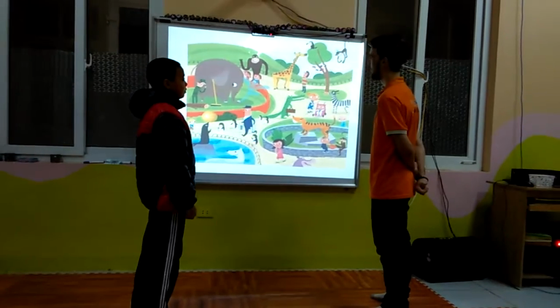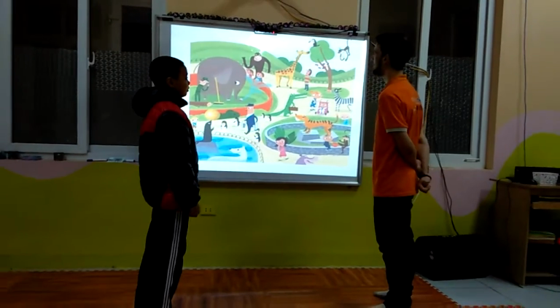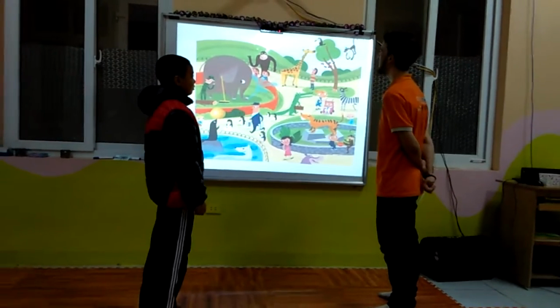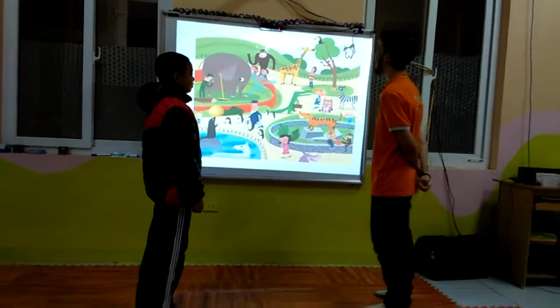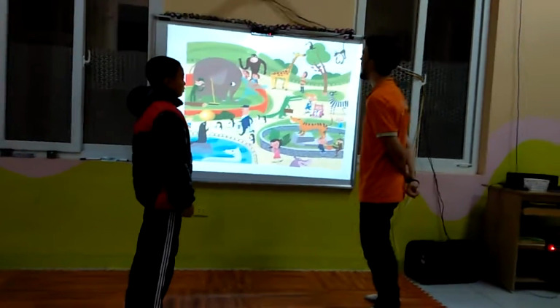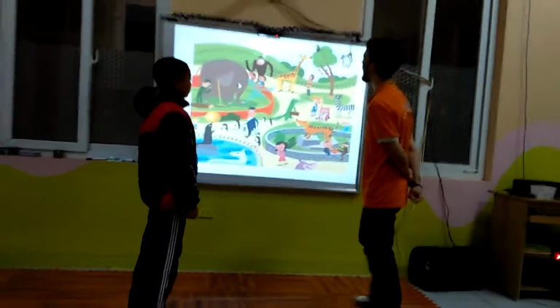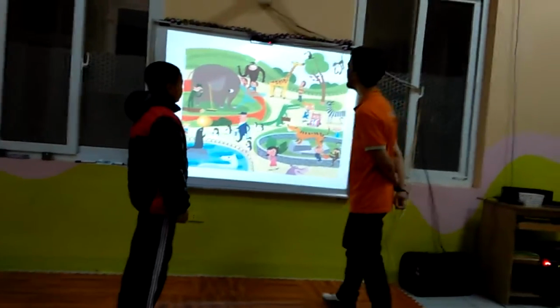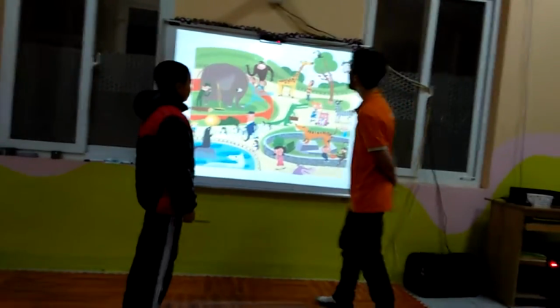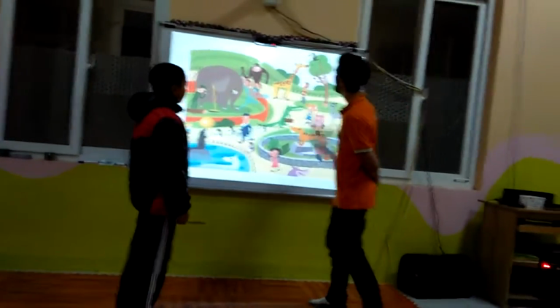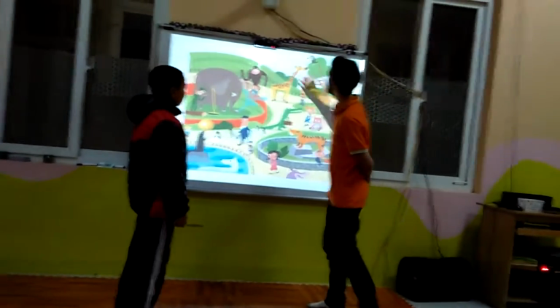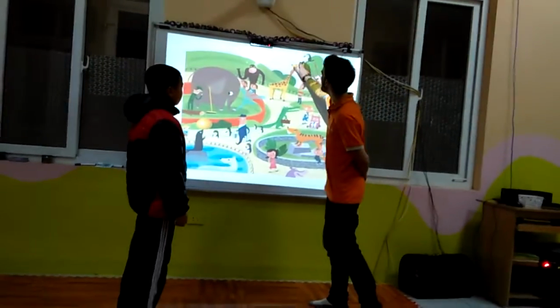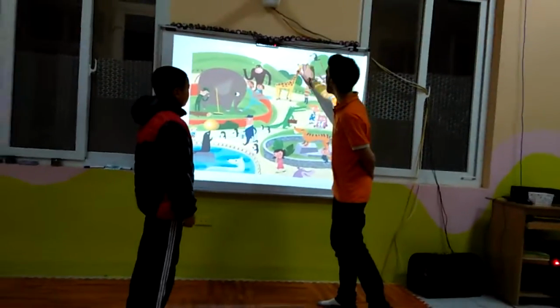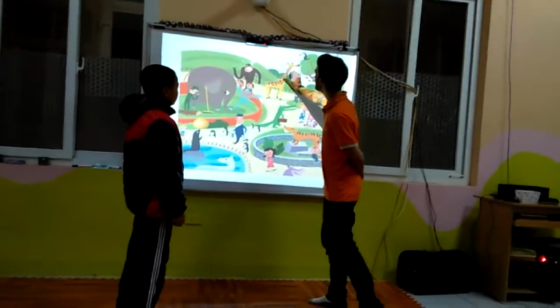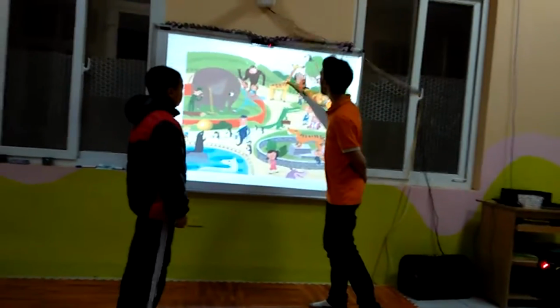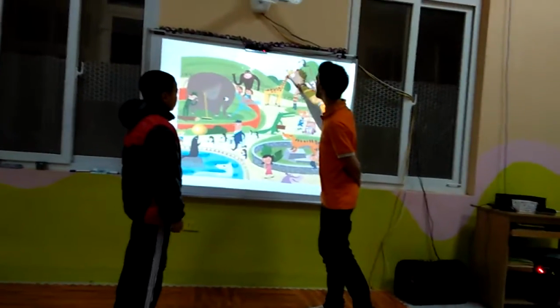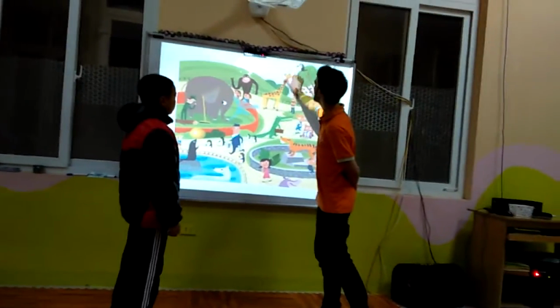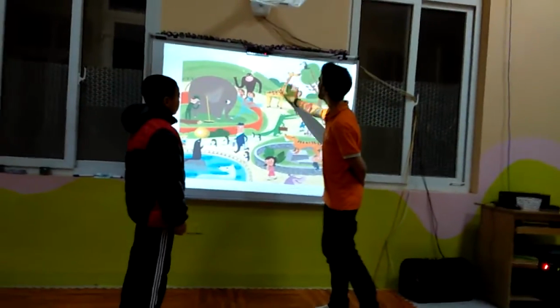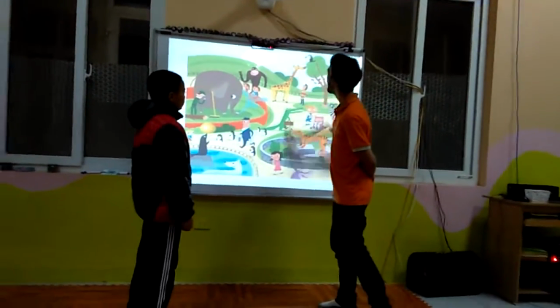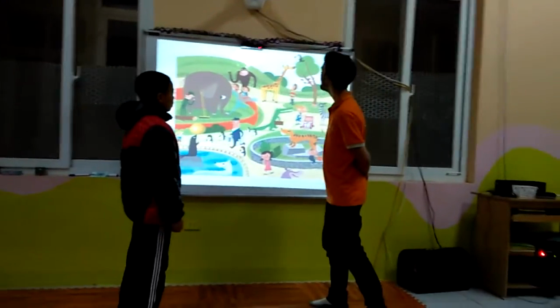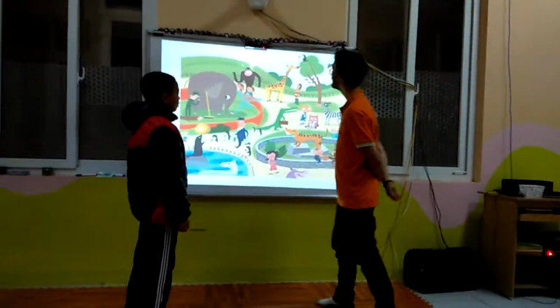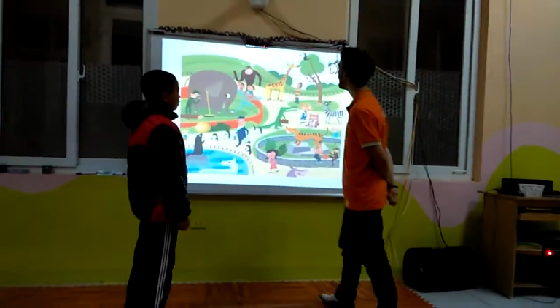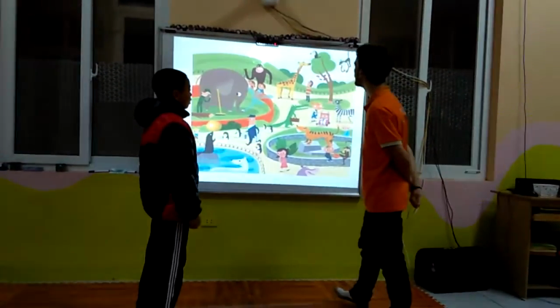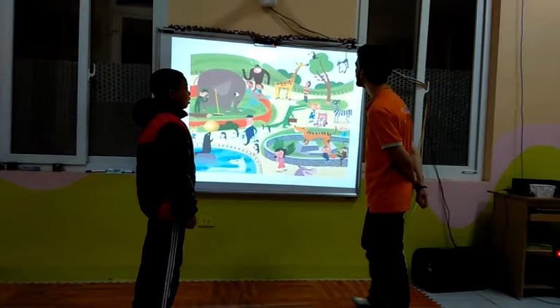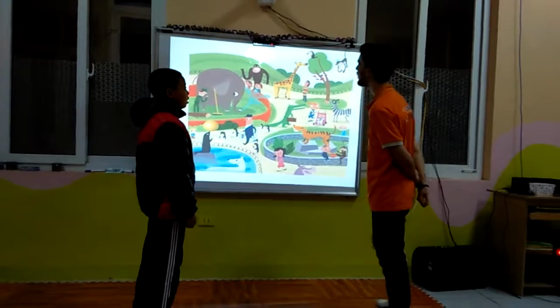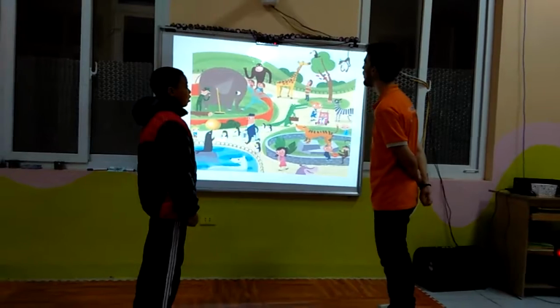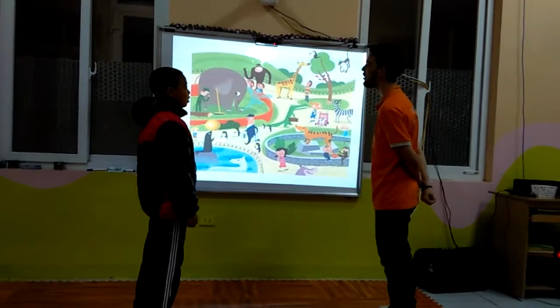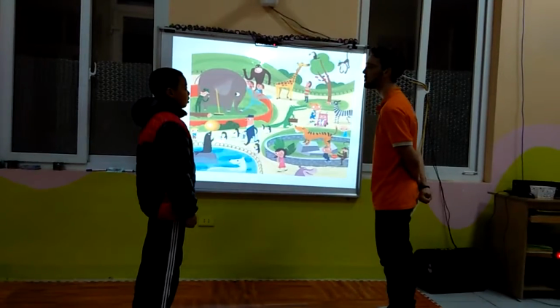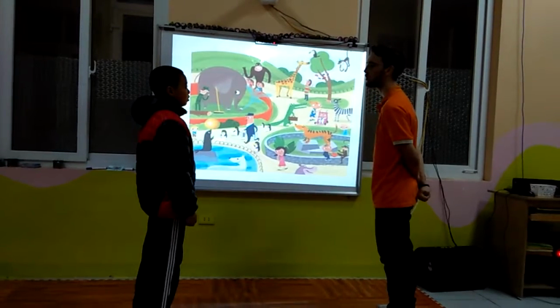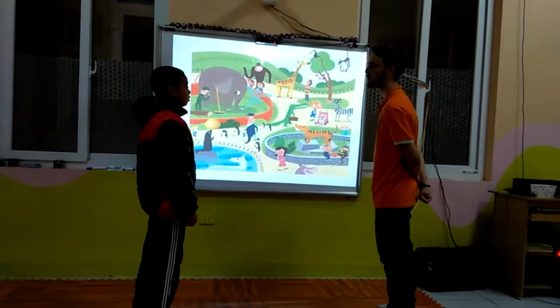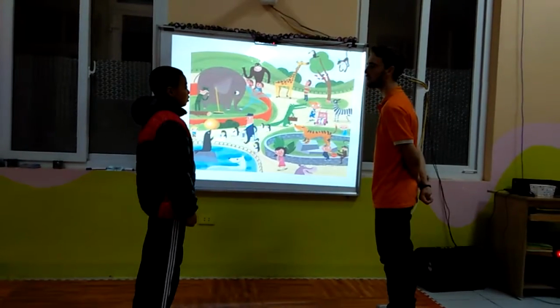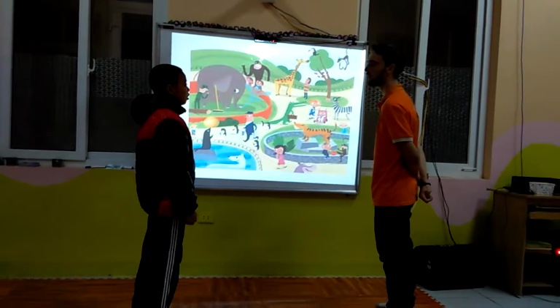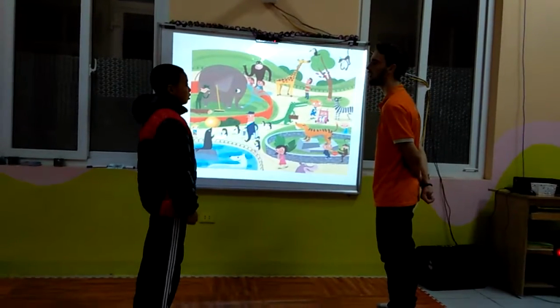Very good. And is the giraffe's neck long or tall? But long or short? Long.